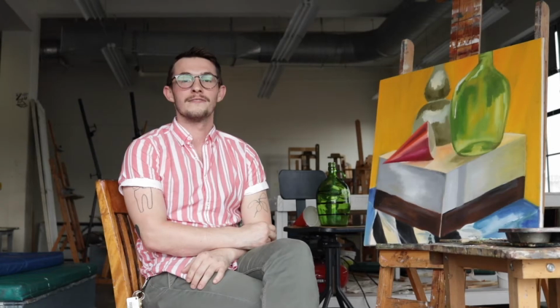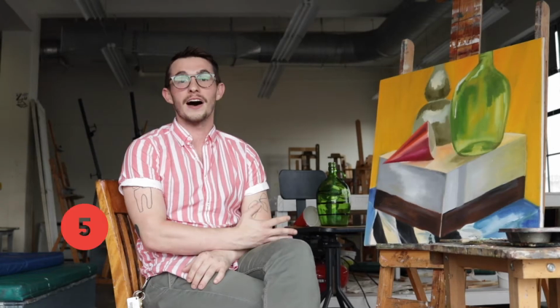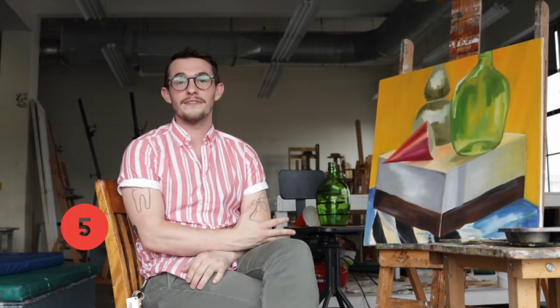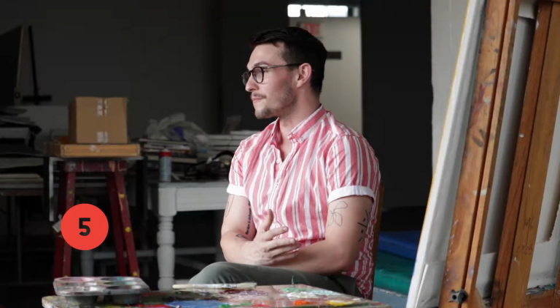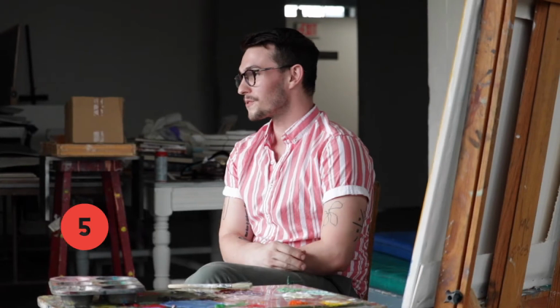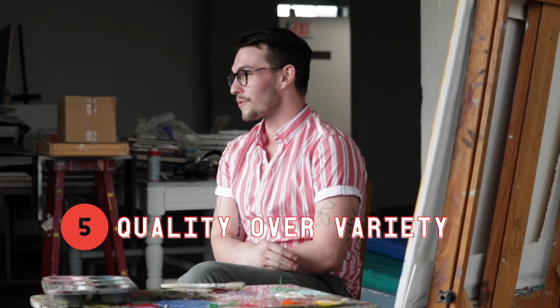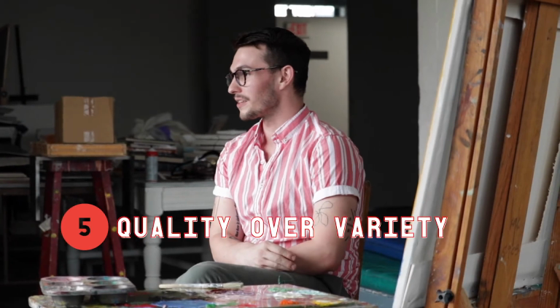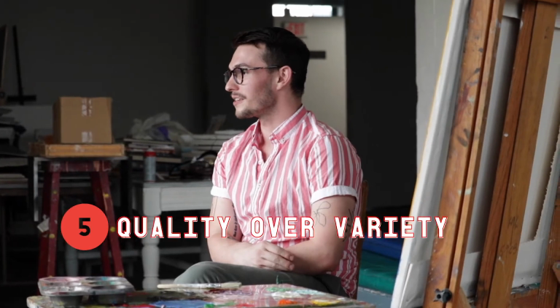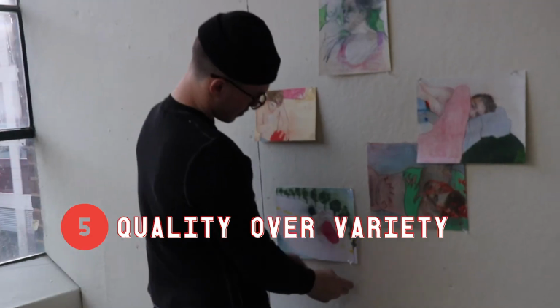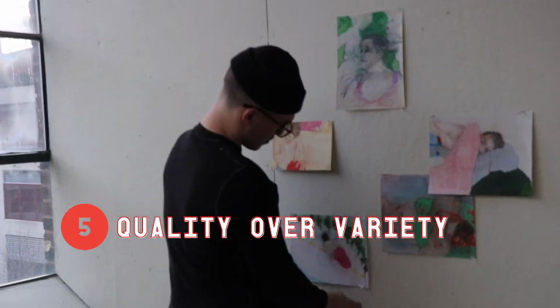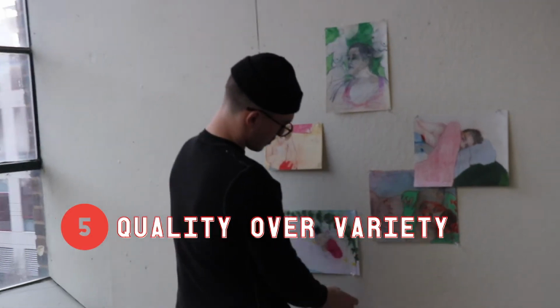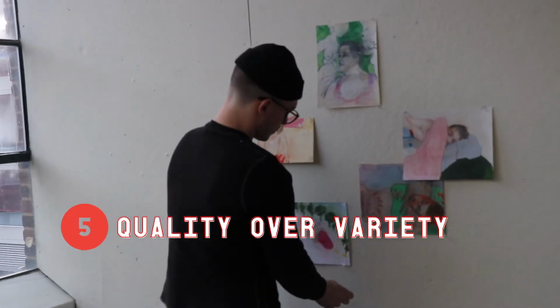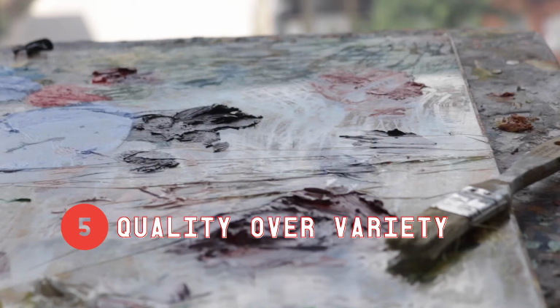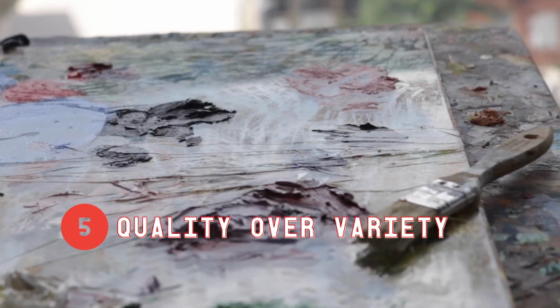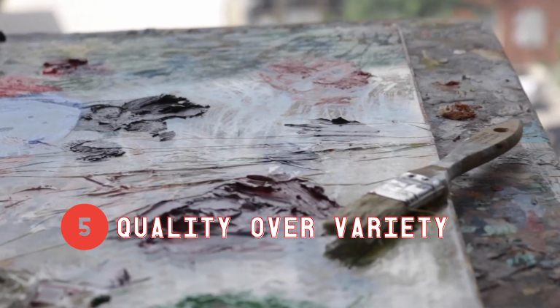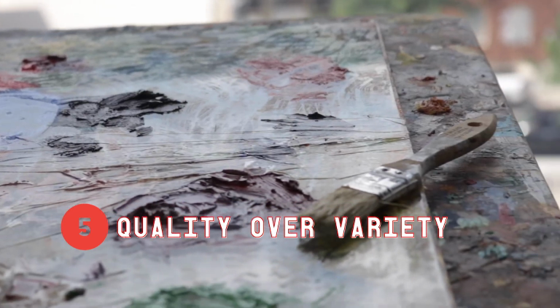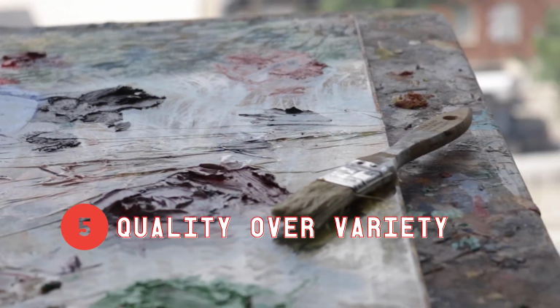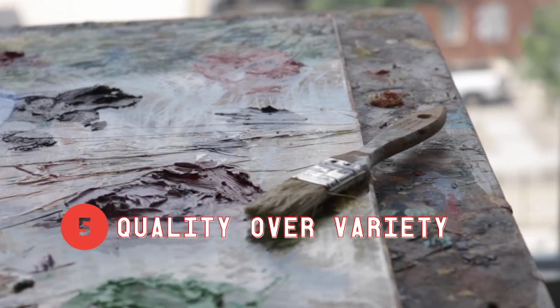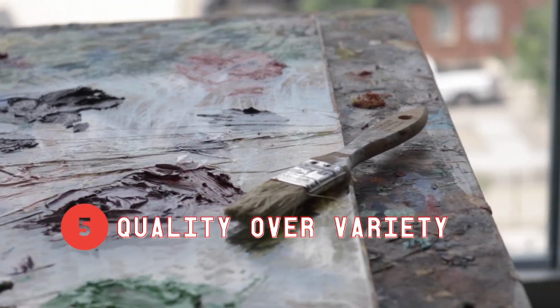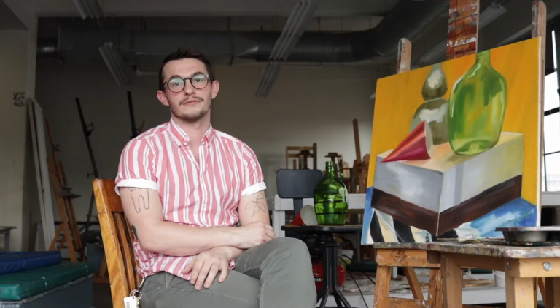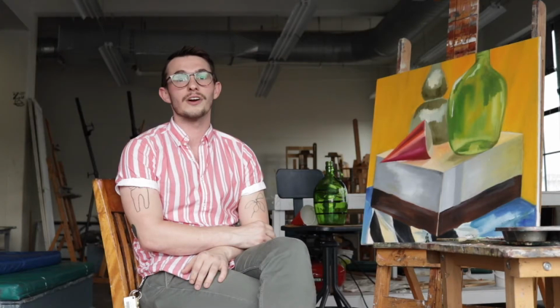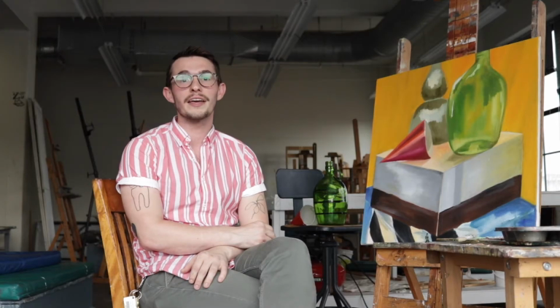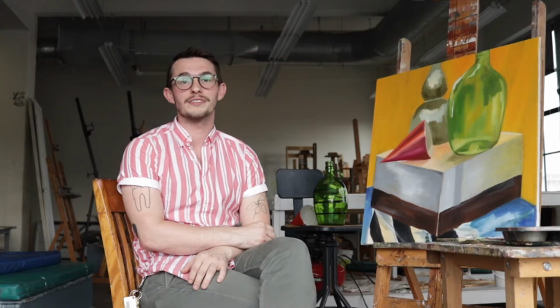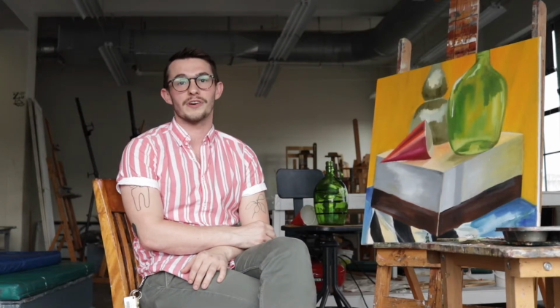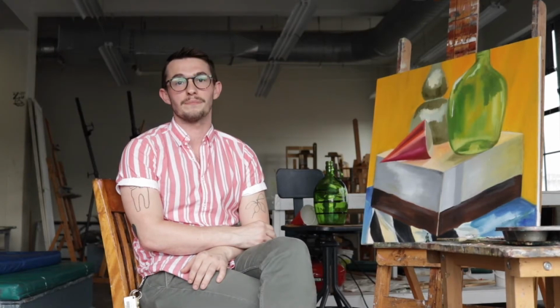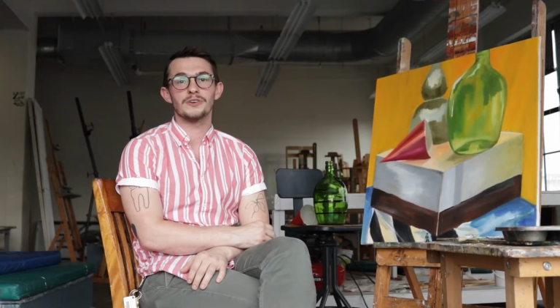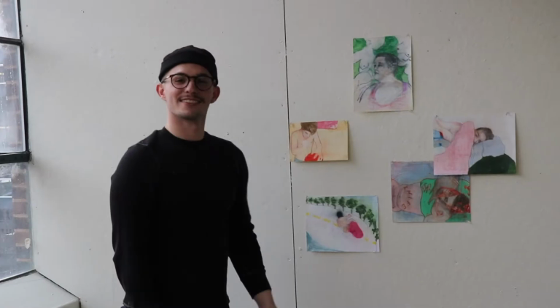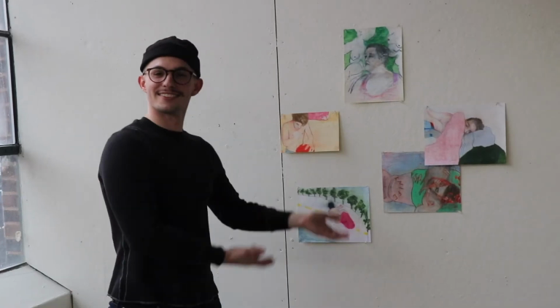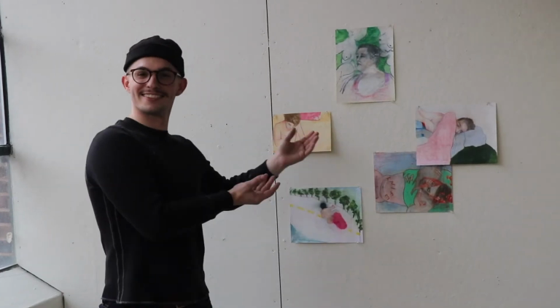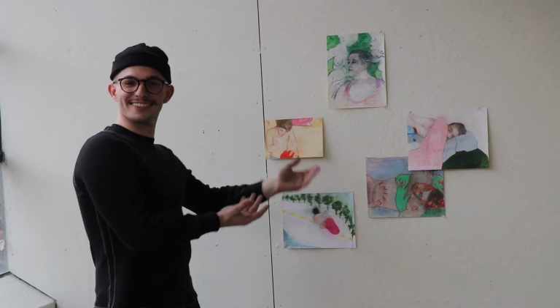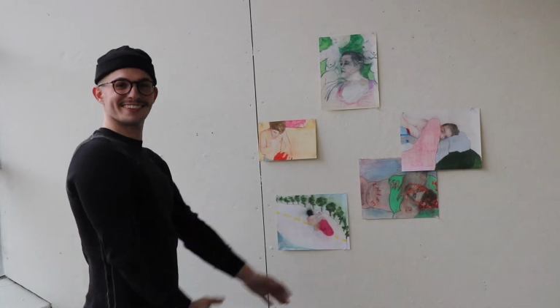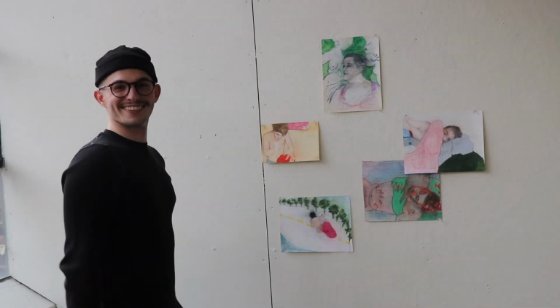Five, and most importantly: go with your best work, whatever medium that is. Variety is great, but don't force quantity over quality.